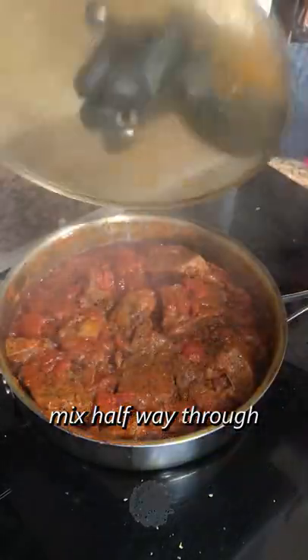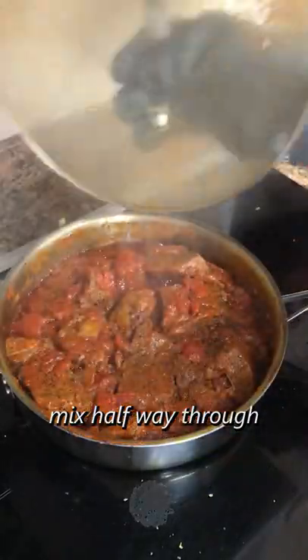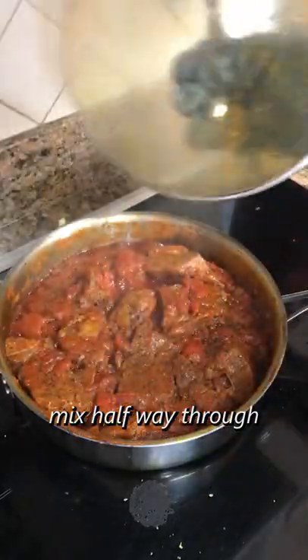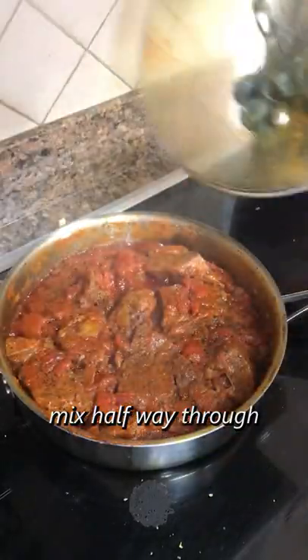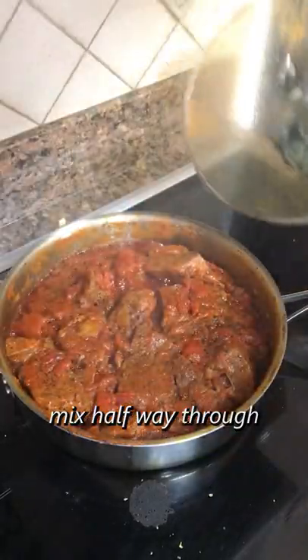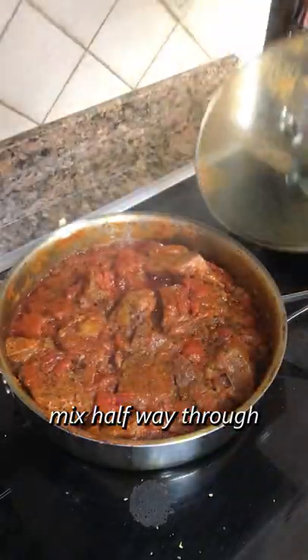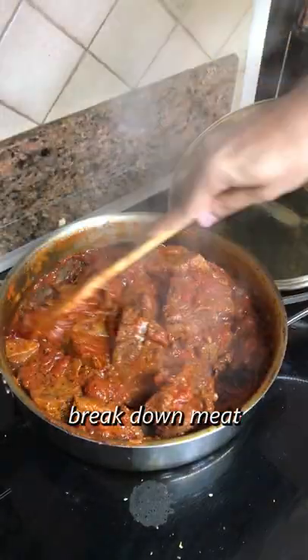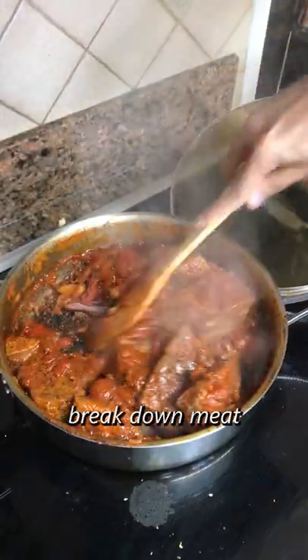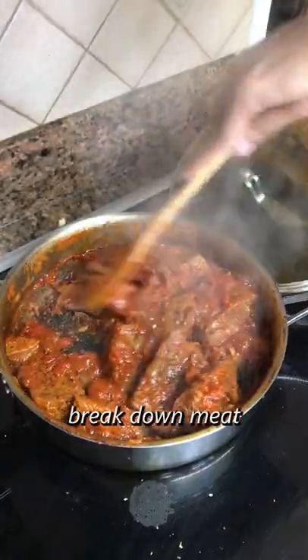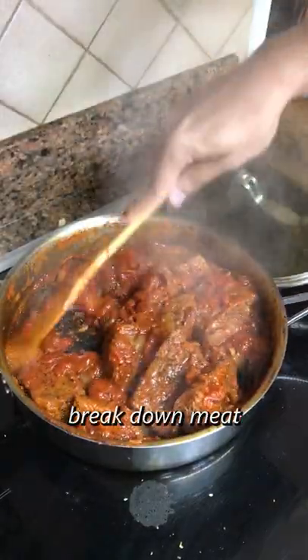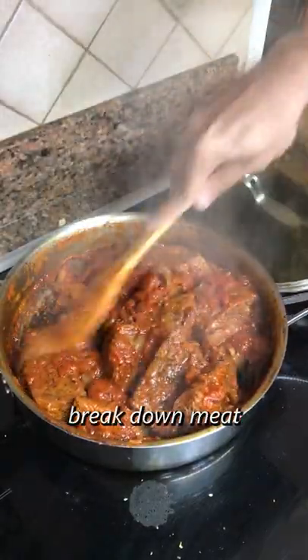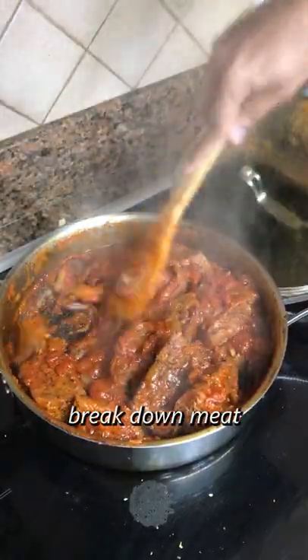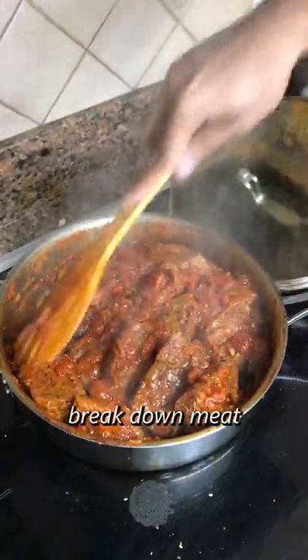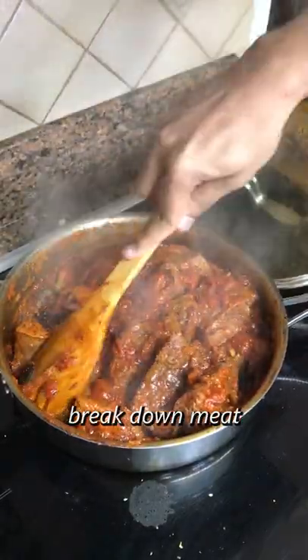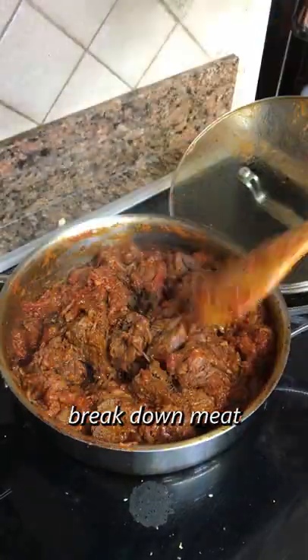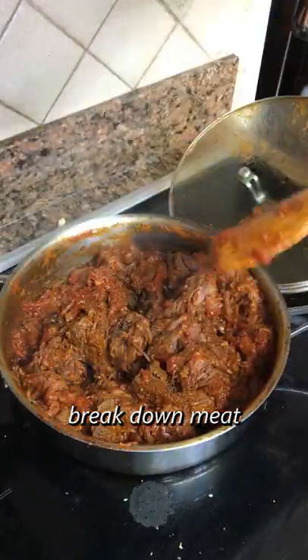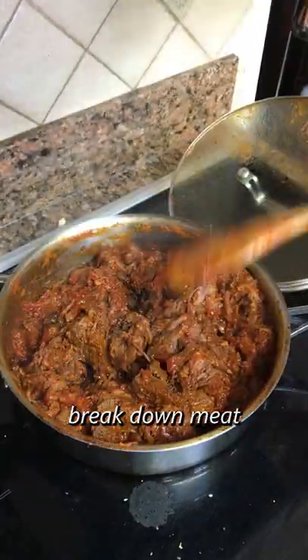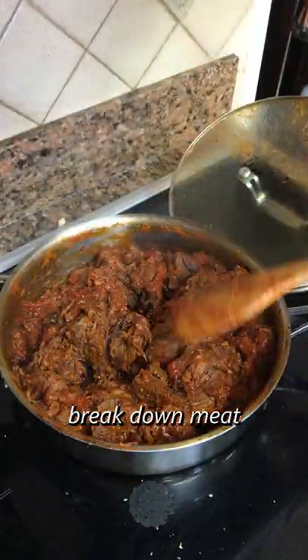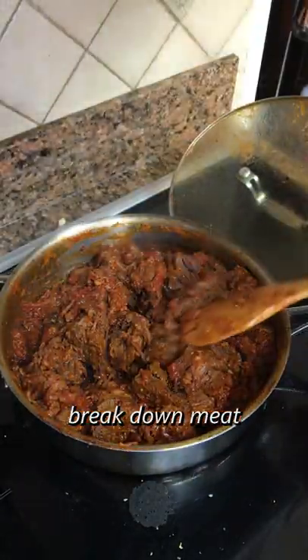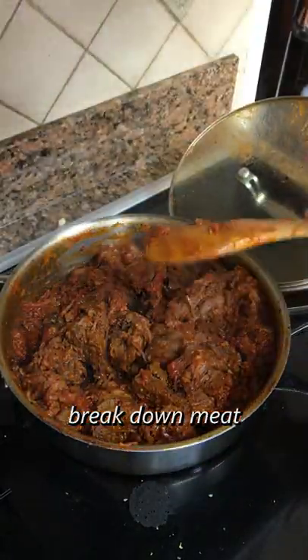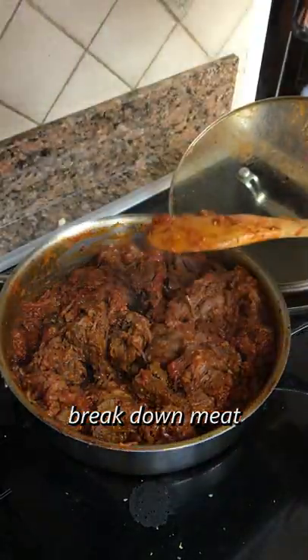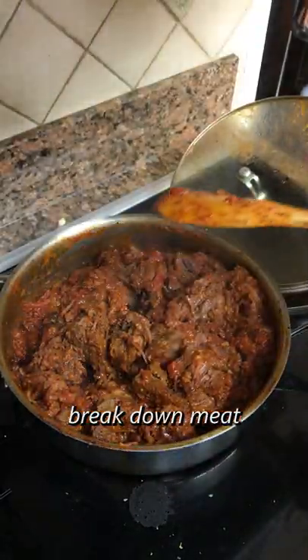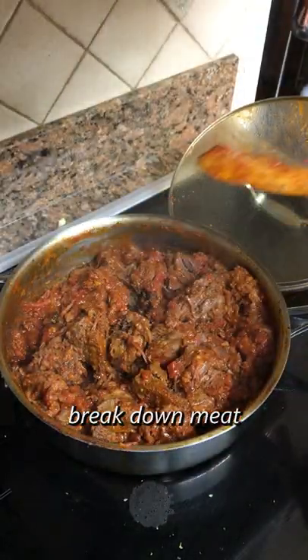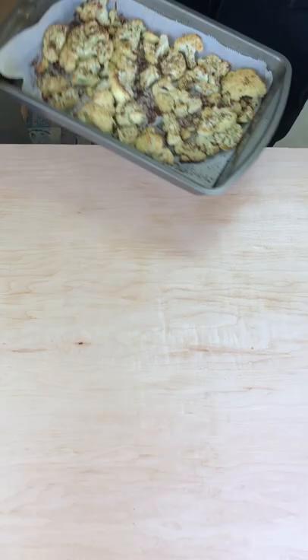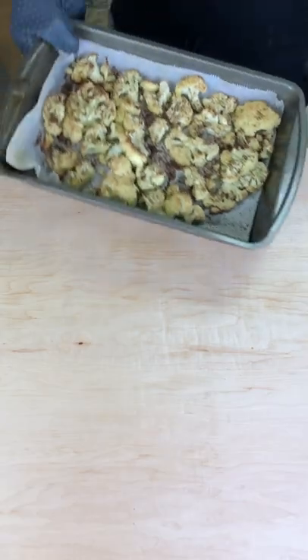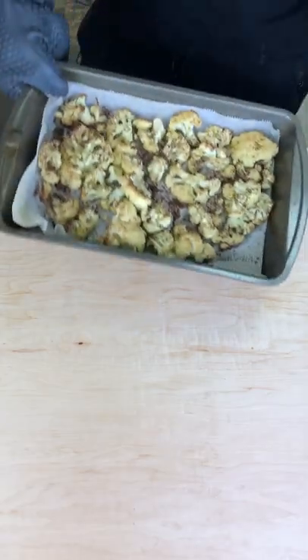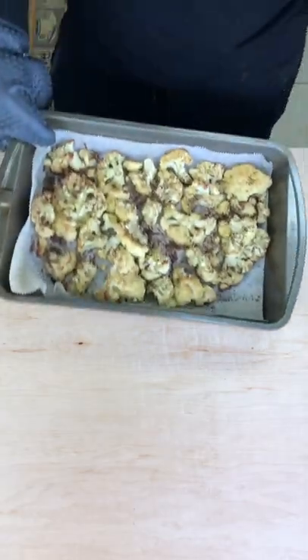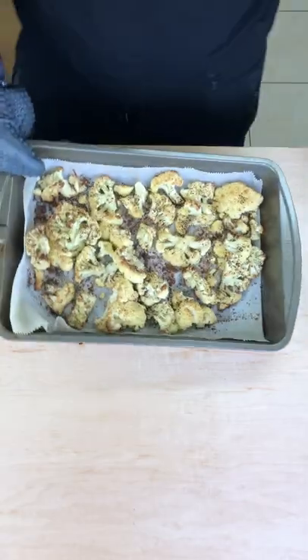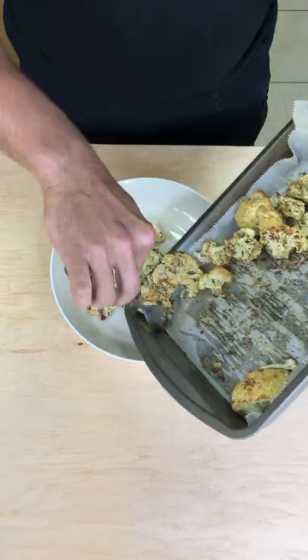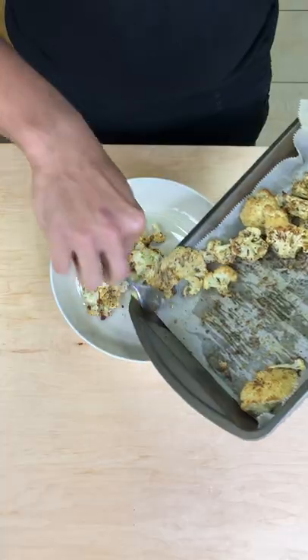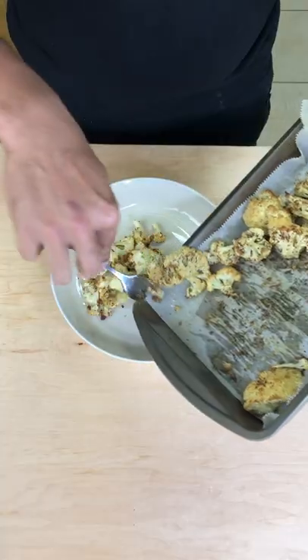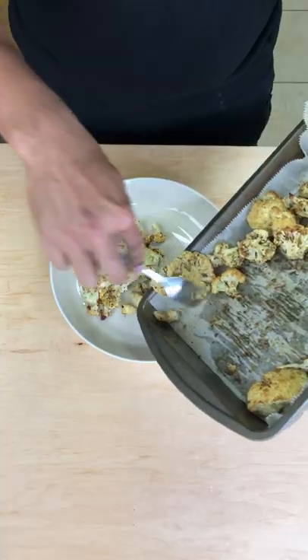I knew it was ready because the meat was tender enough to break with only a spoon. And that's about it — served over the cauliflower.